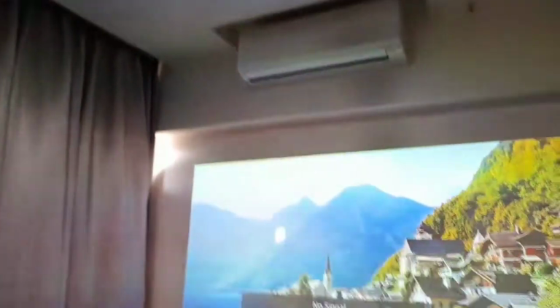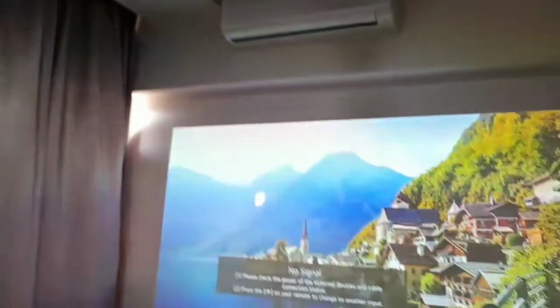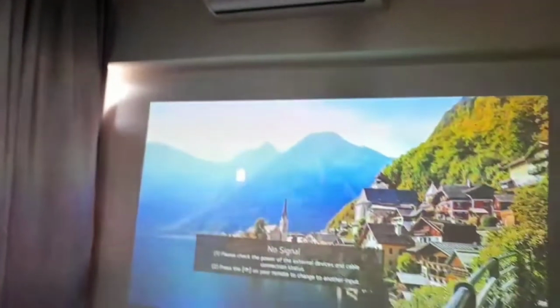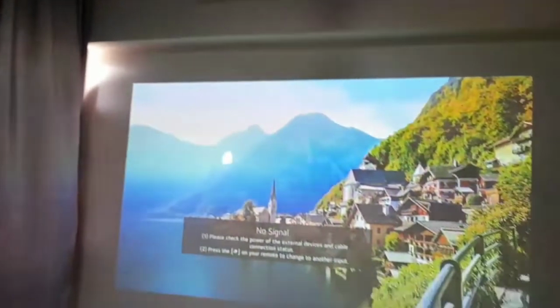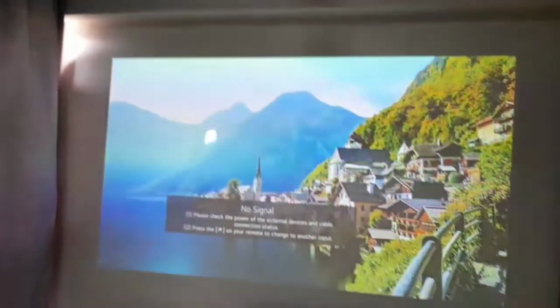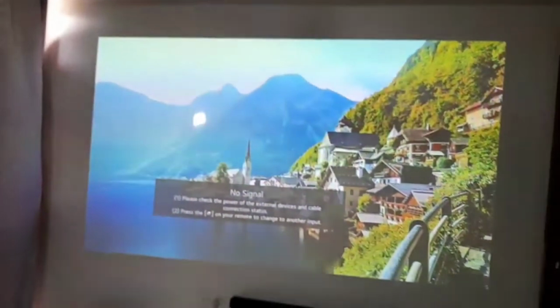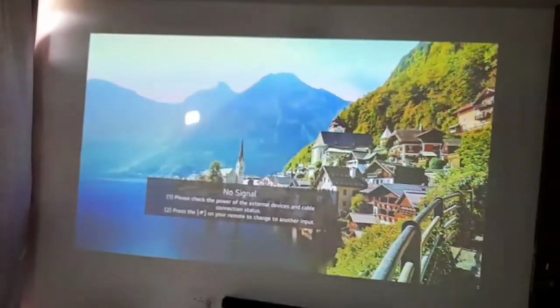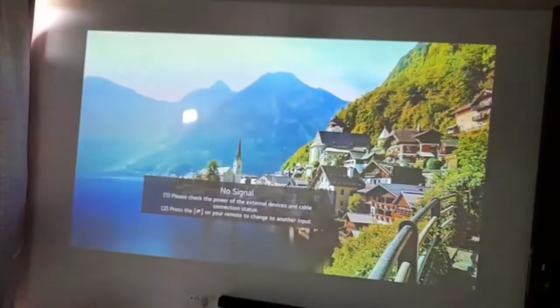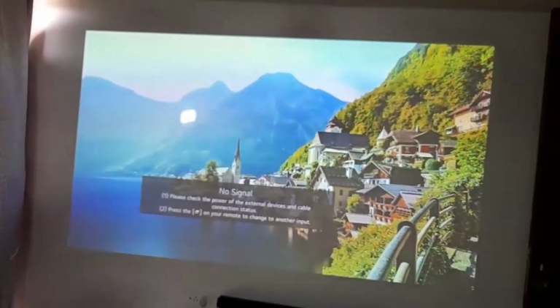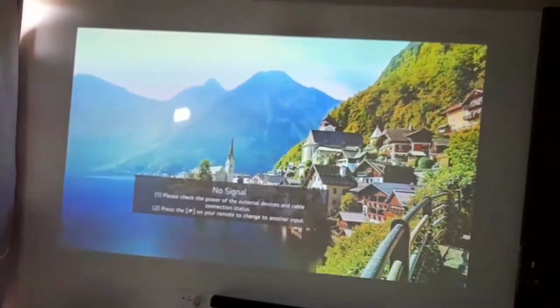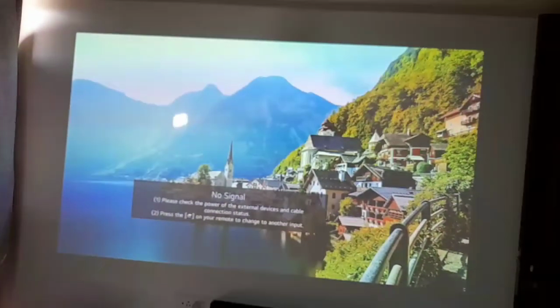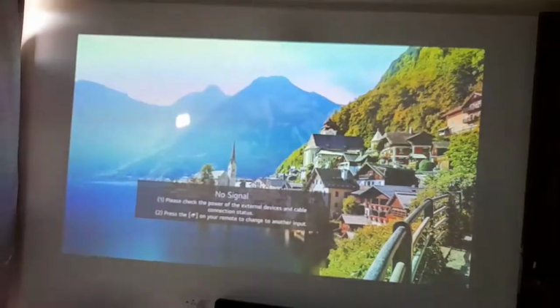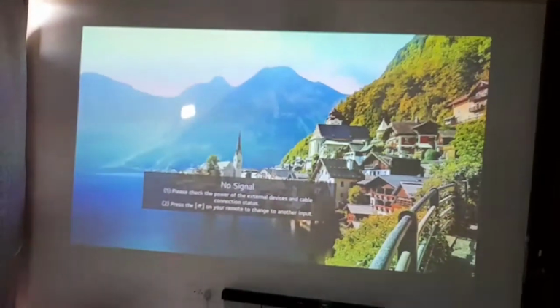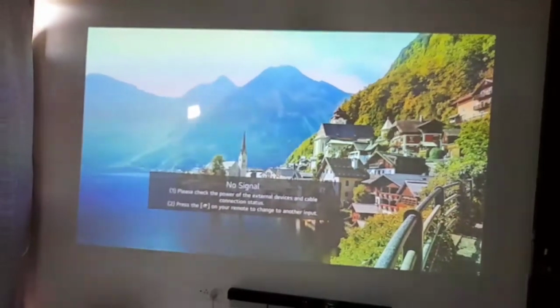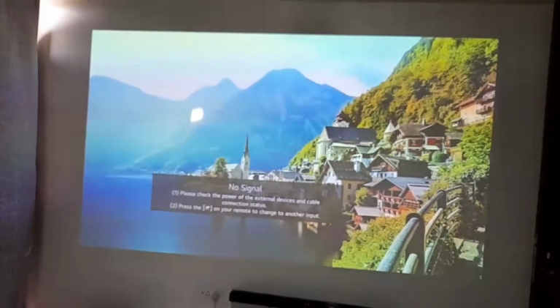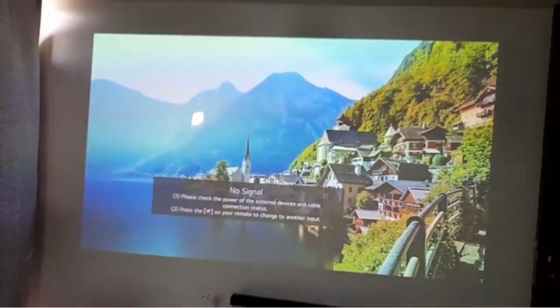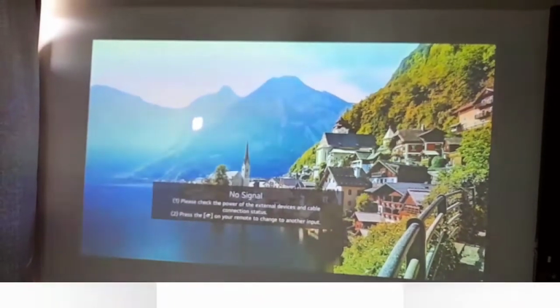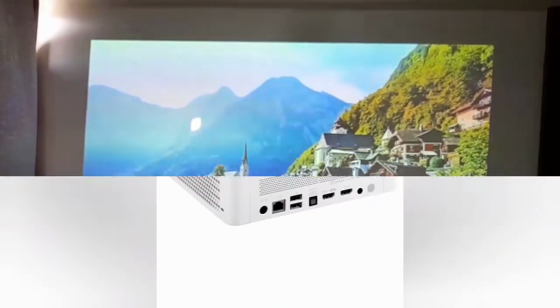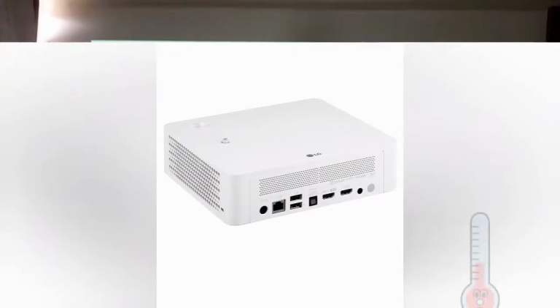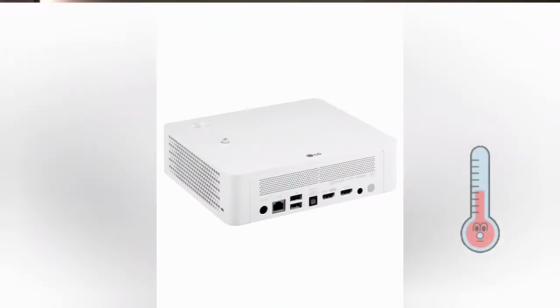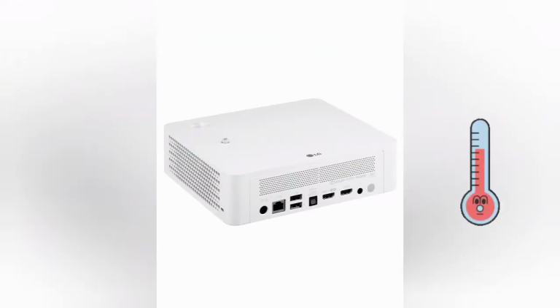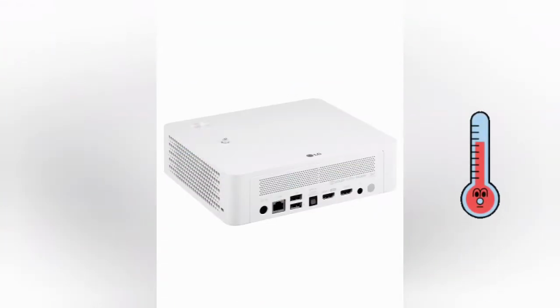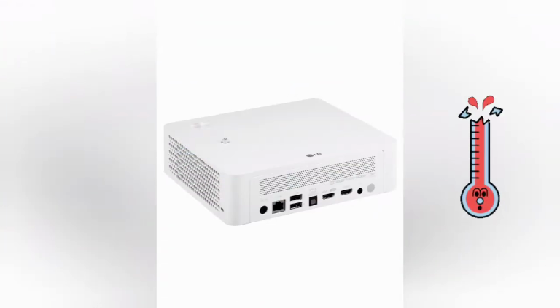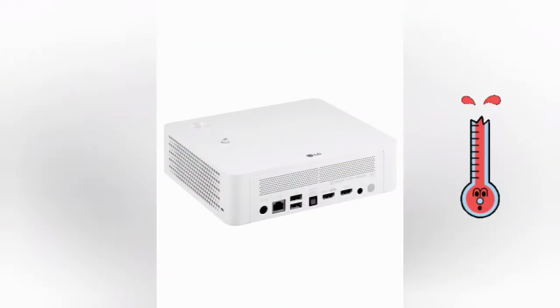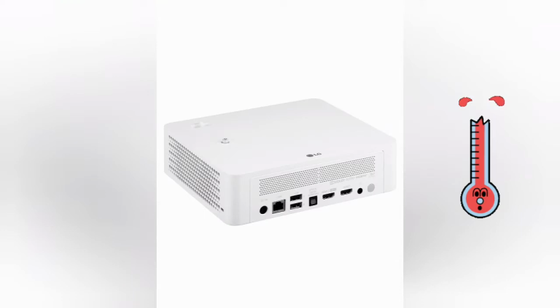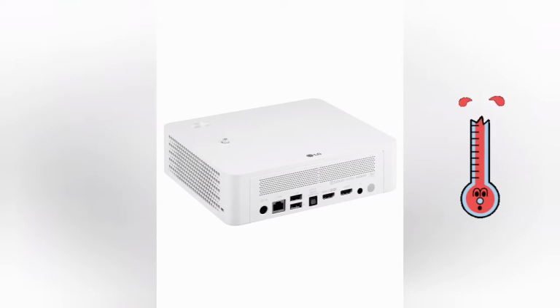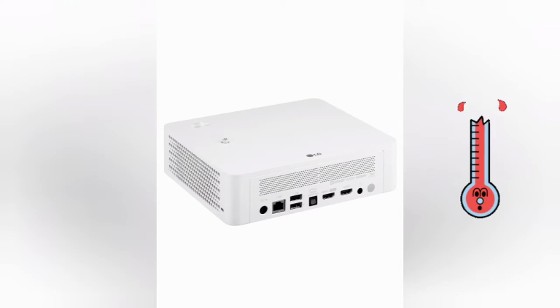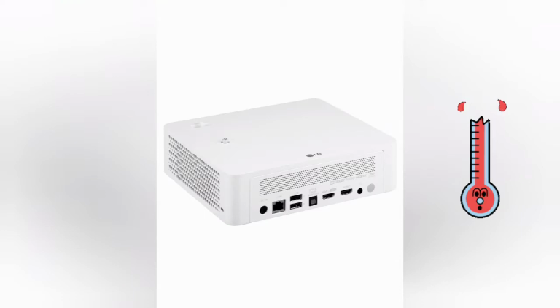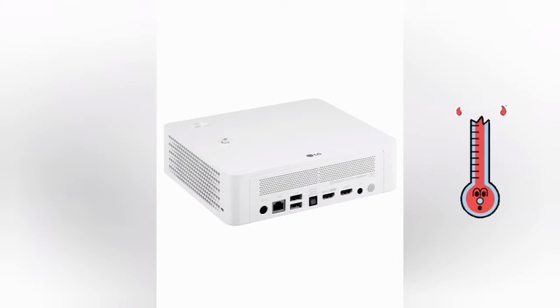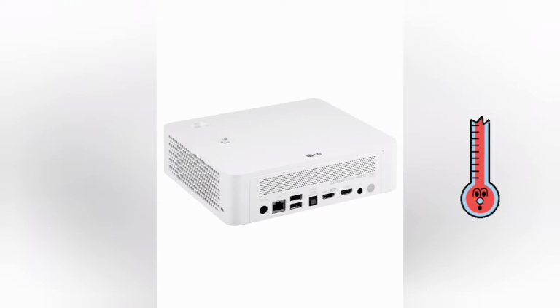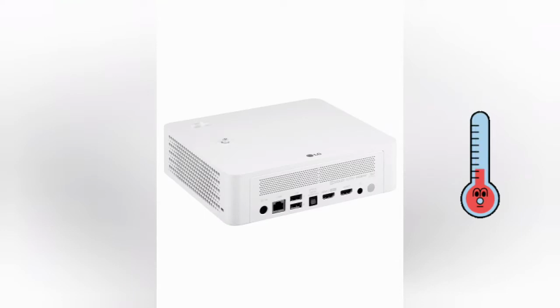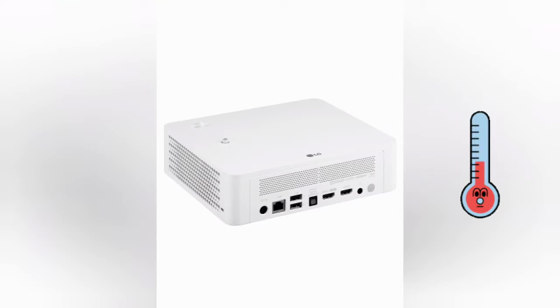As you can see, it is a 1000 lumens LED projector, so heat dissipation is also less.